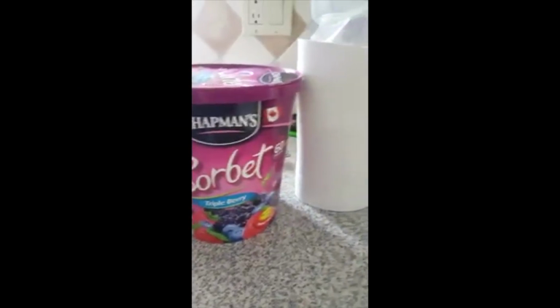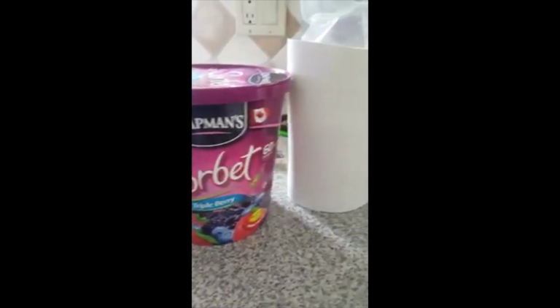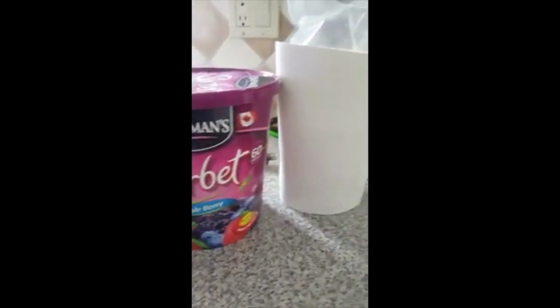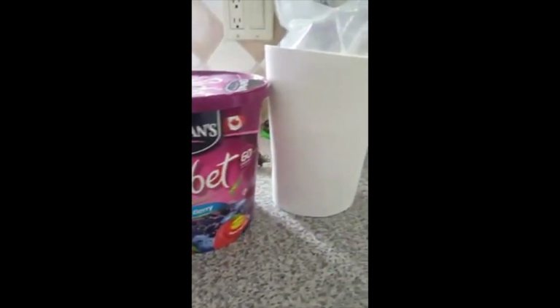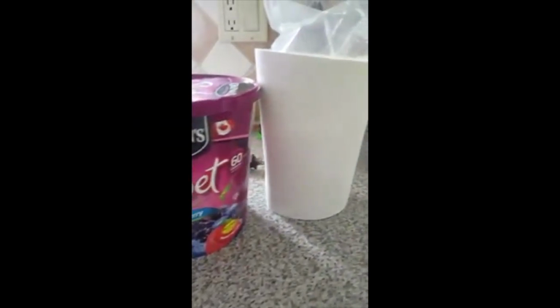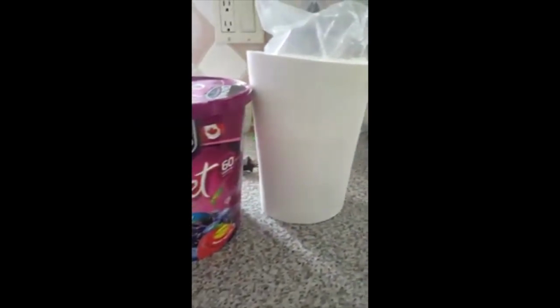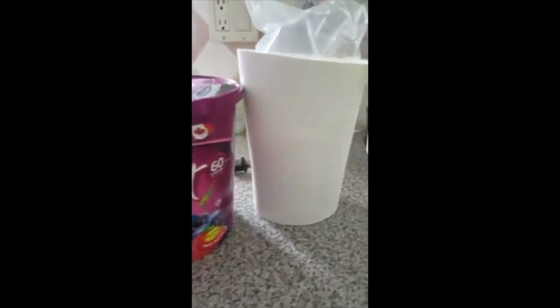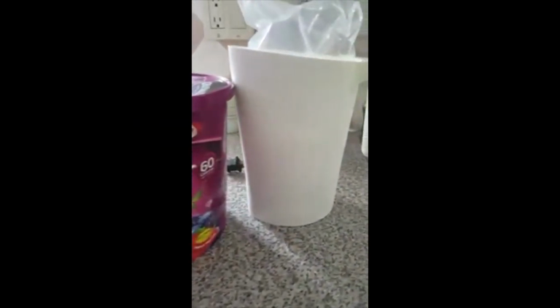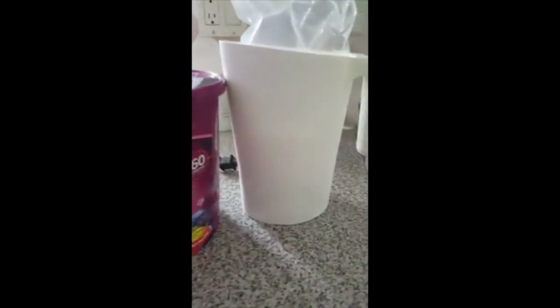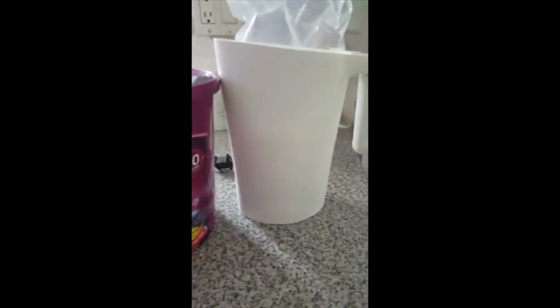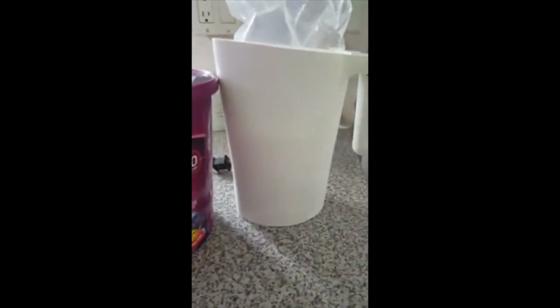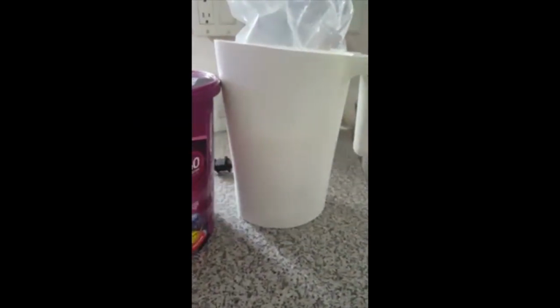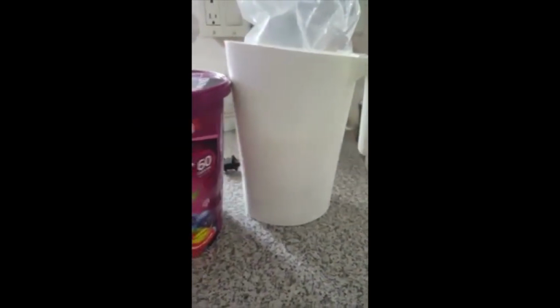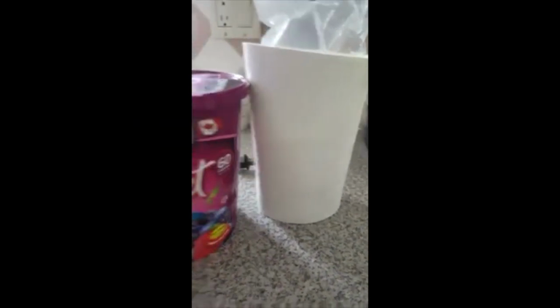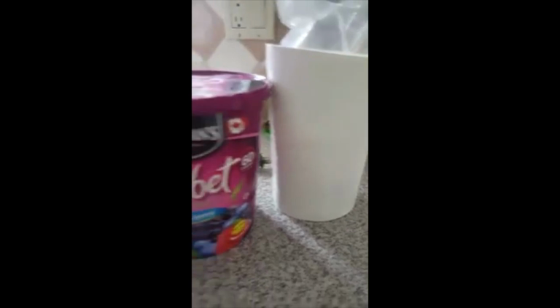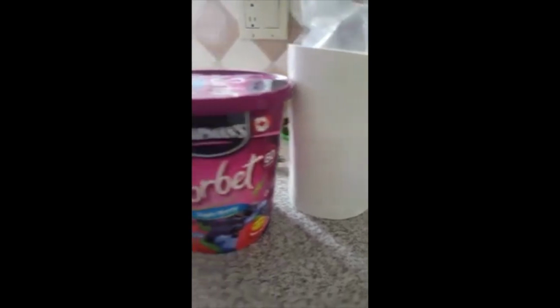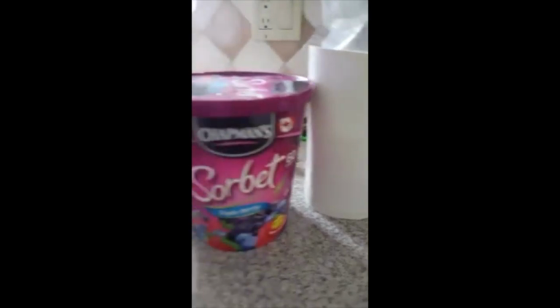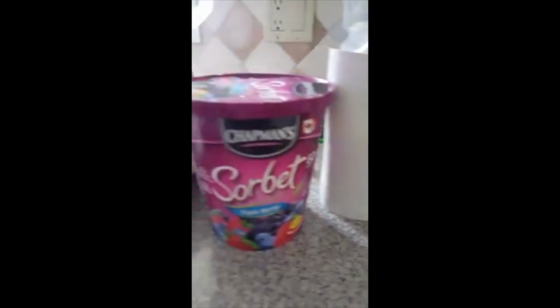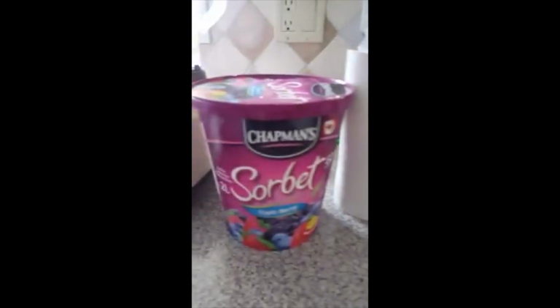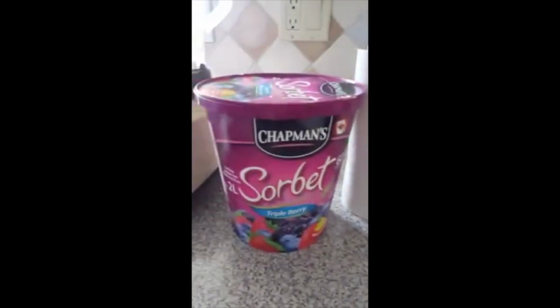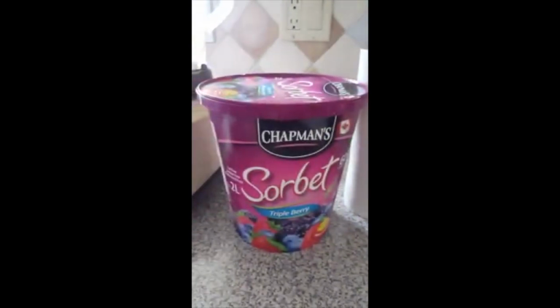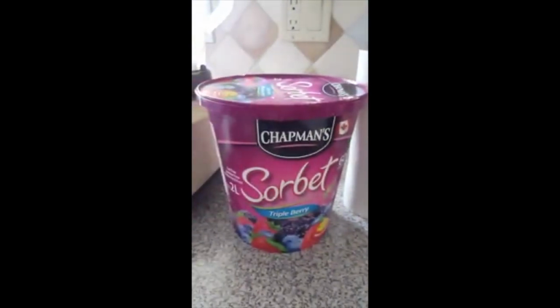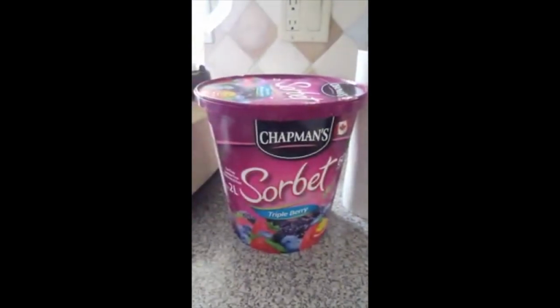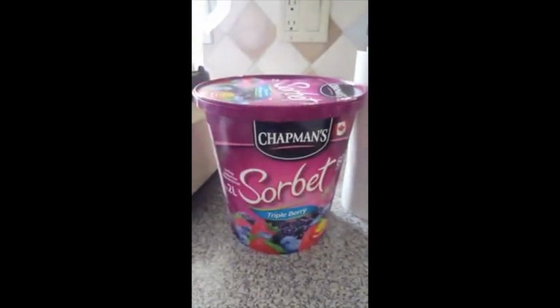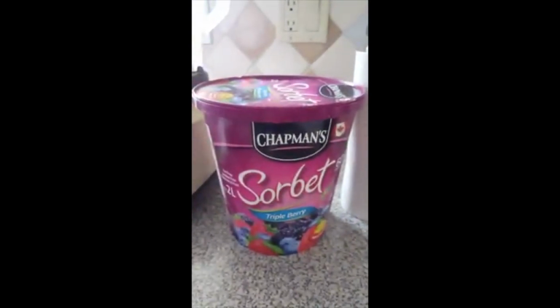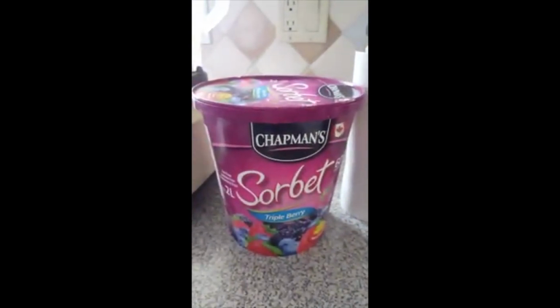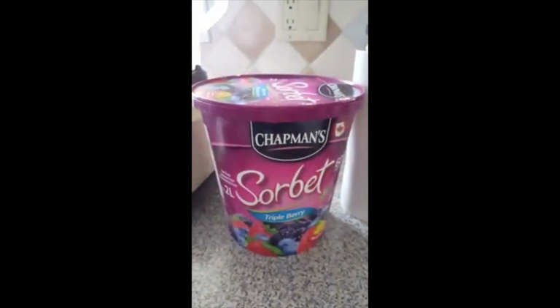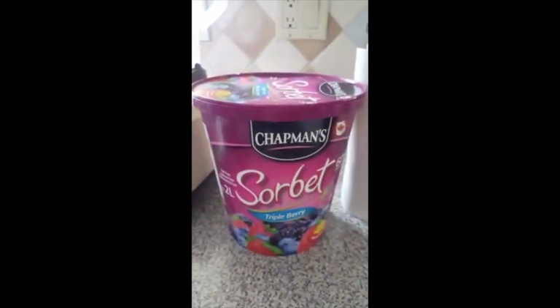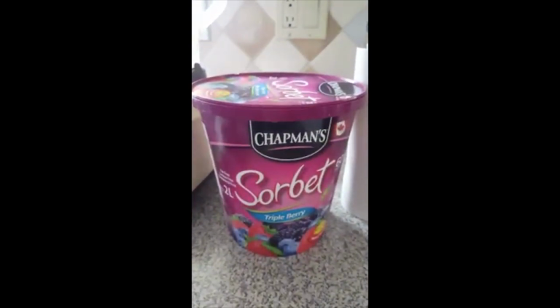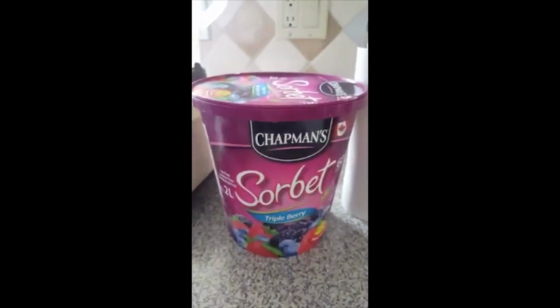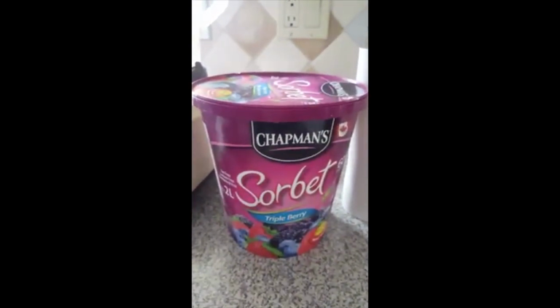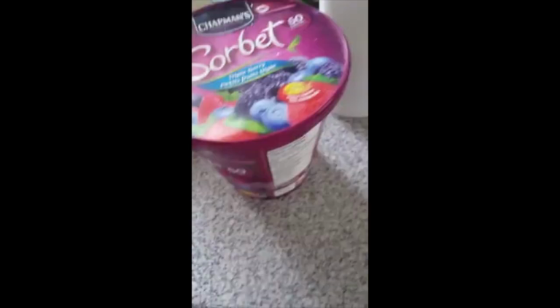In order to make this milkshake, the main two ingredients that you would need is milk and ice cream.